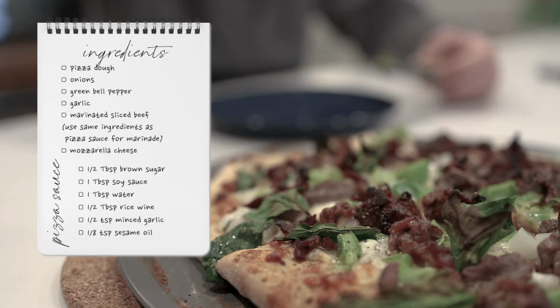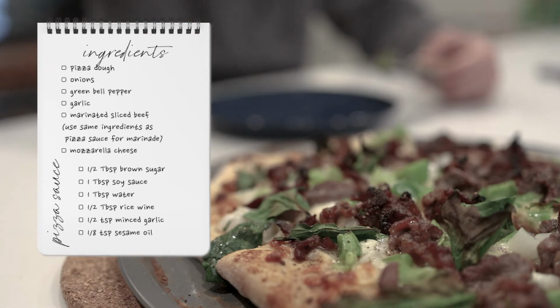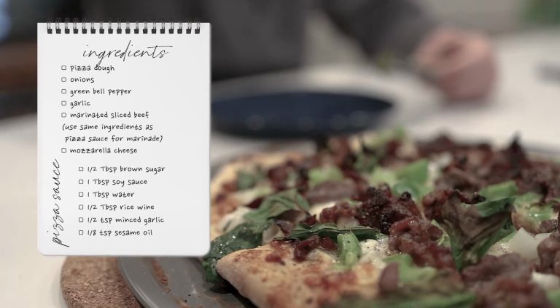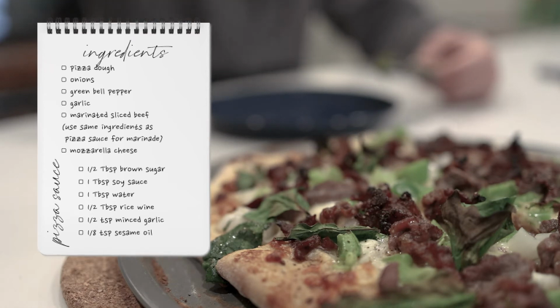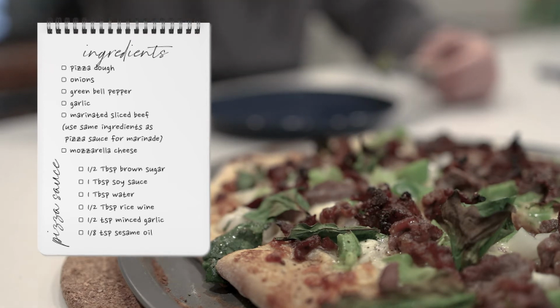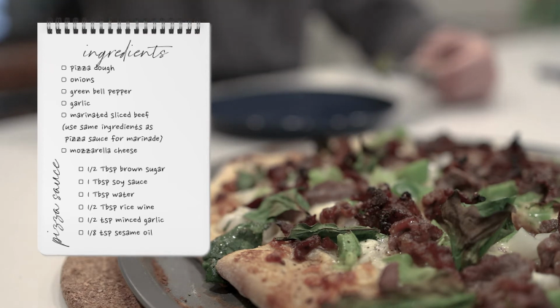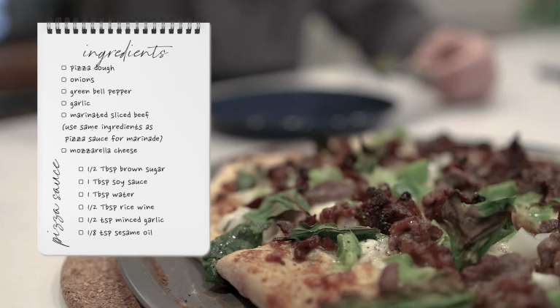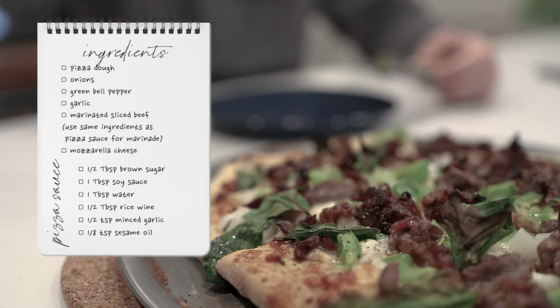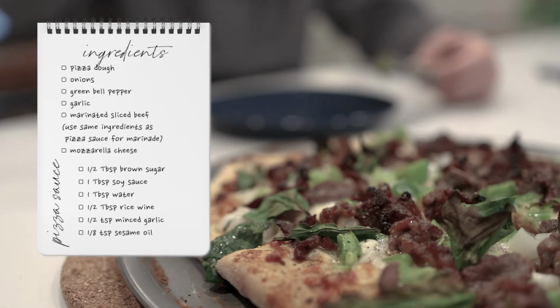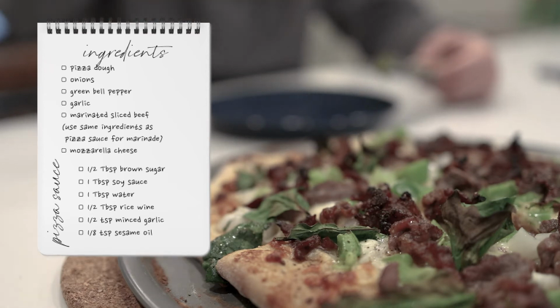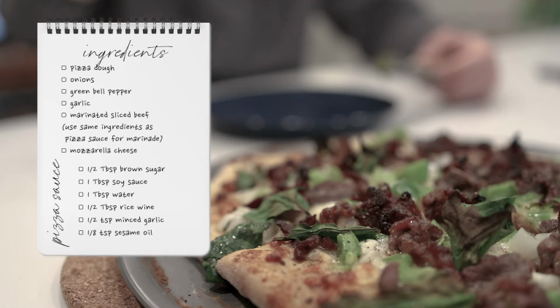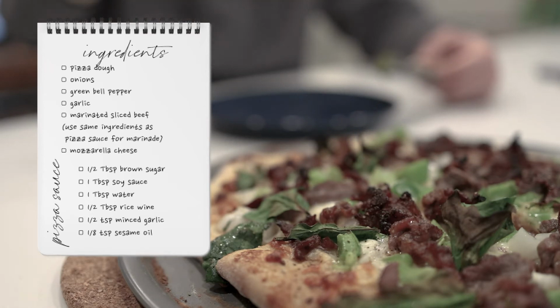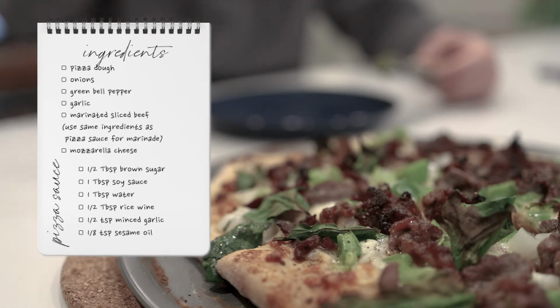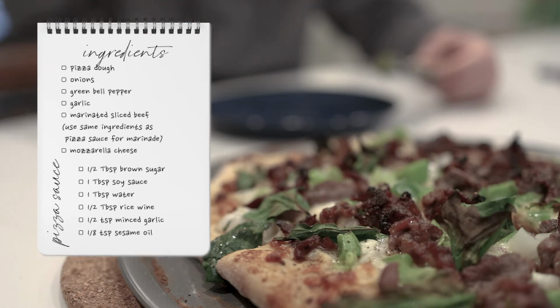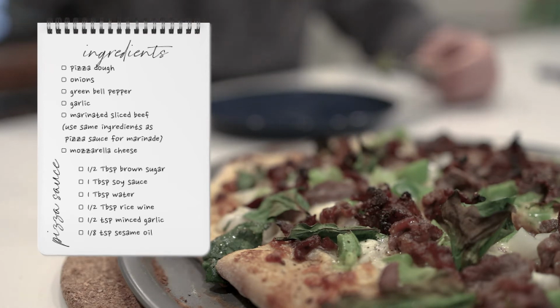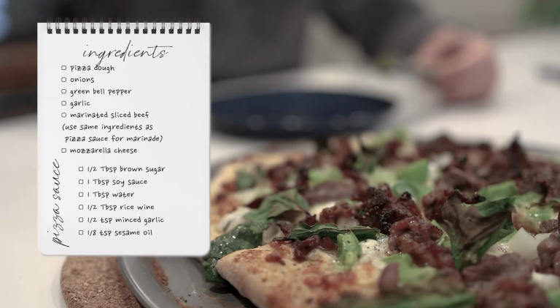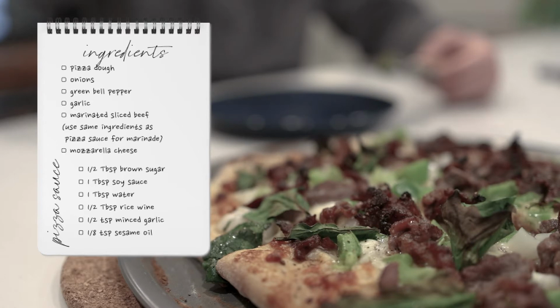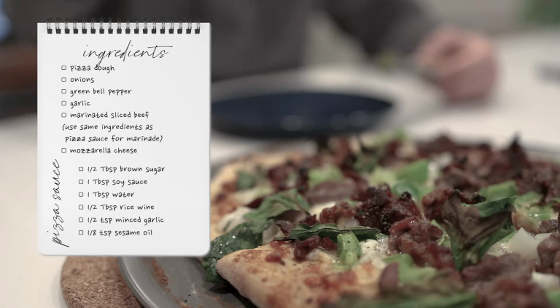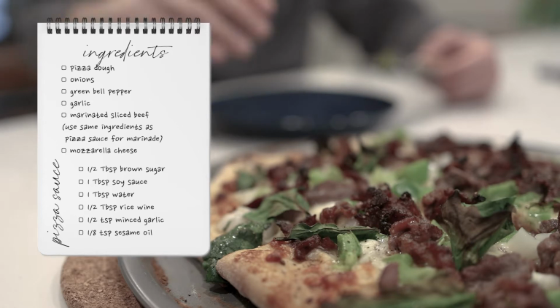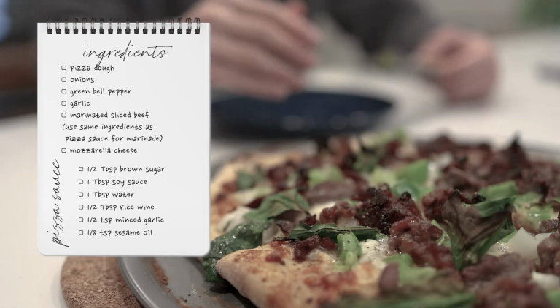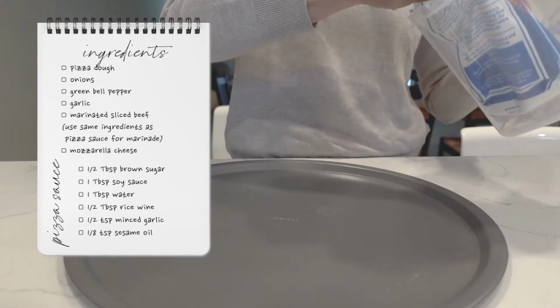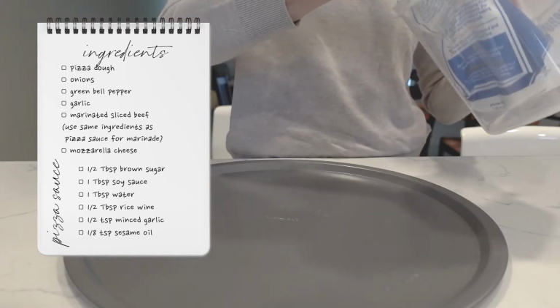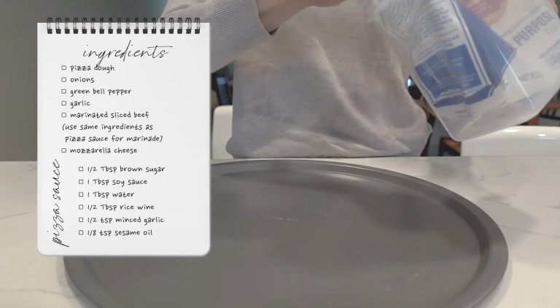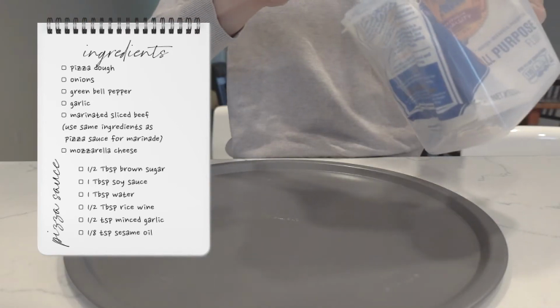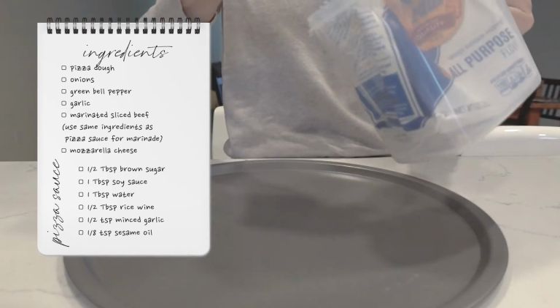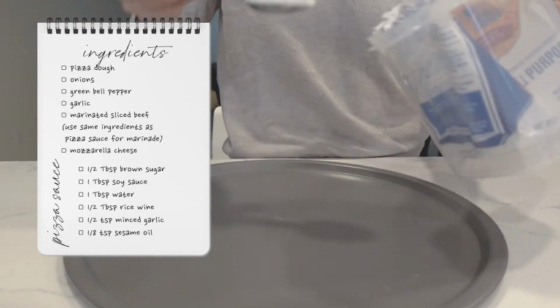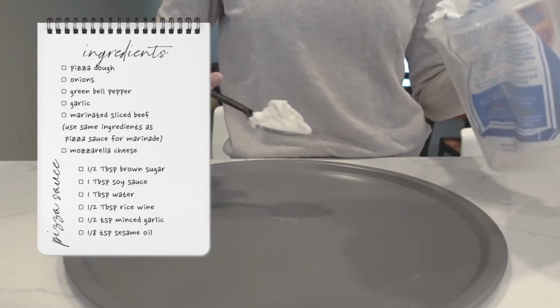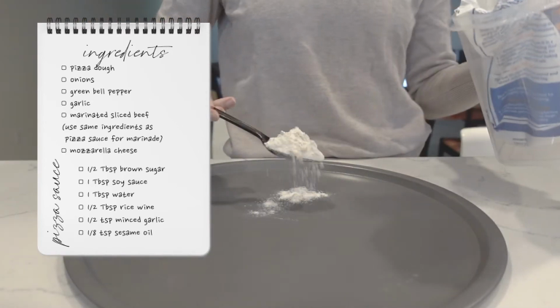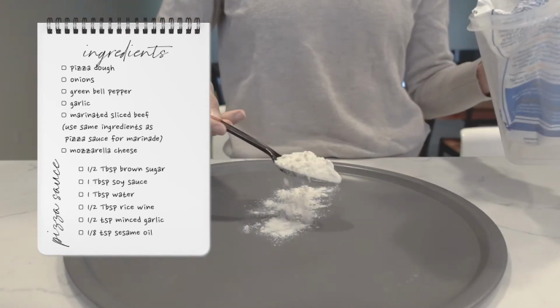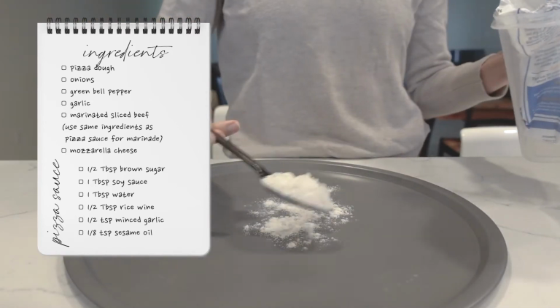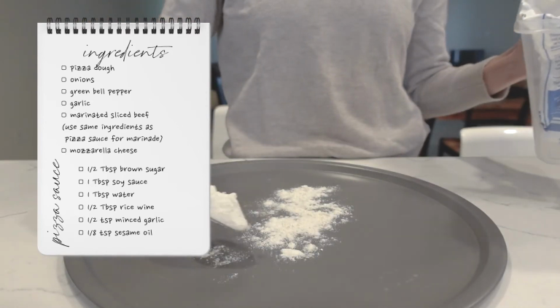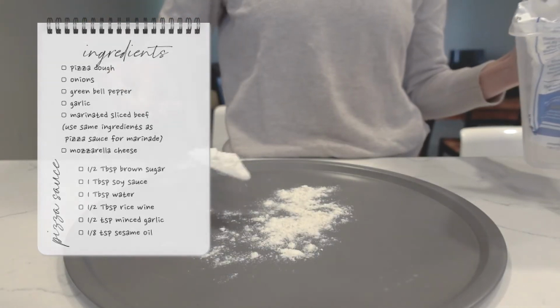To make the sauce, we need brown sugar, rice vinegar, soy sauce, sesame oil, water, and more garlic.